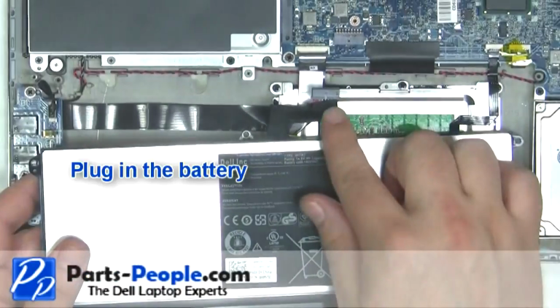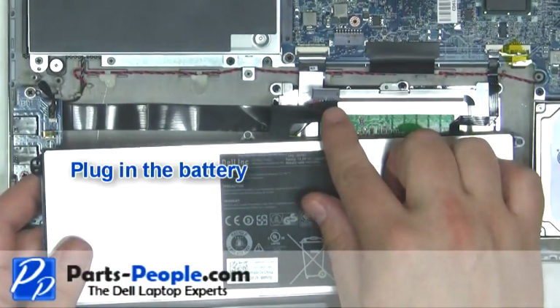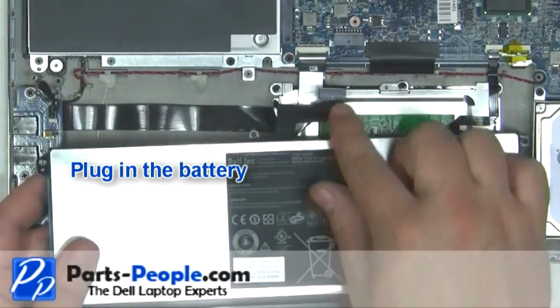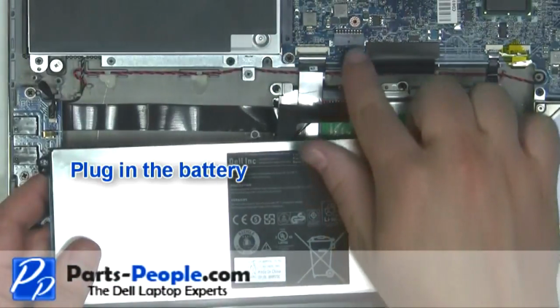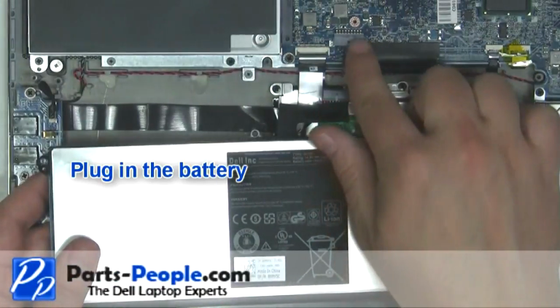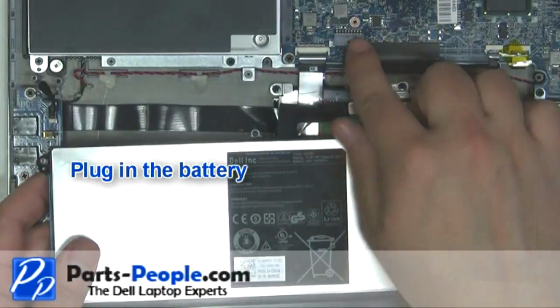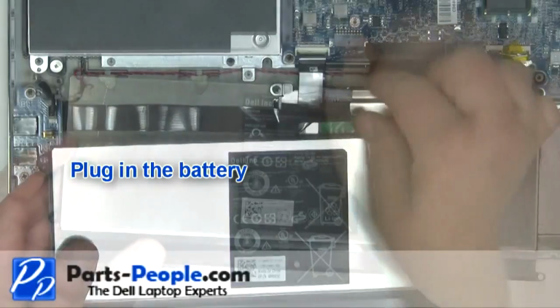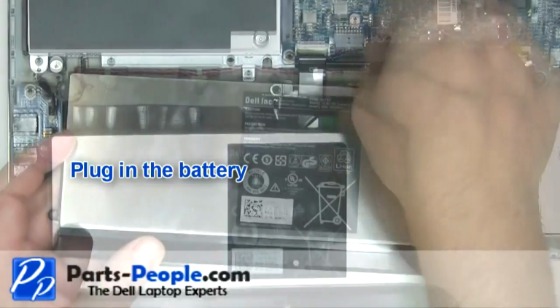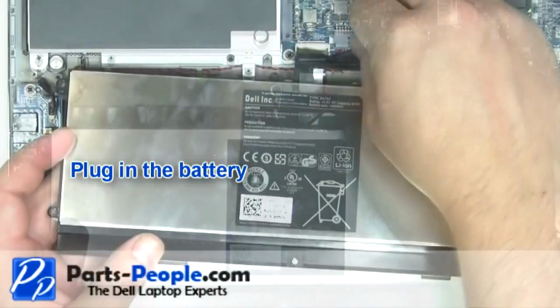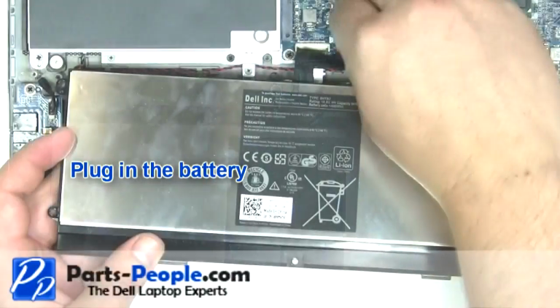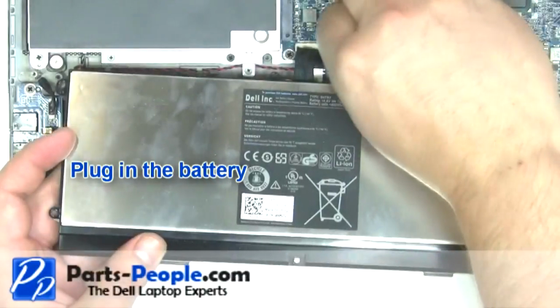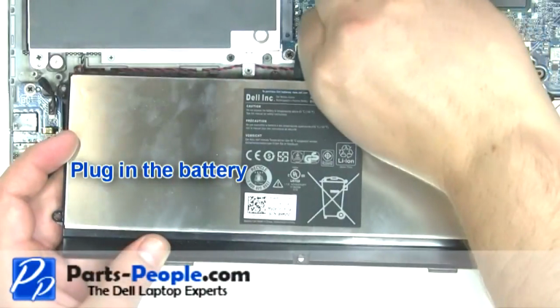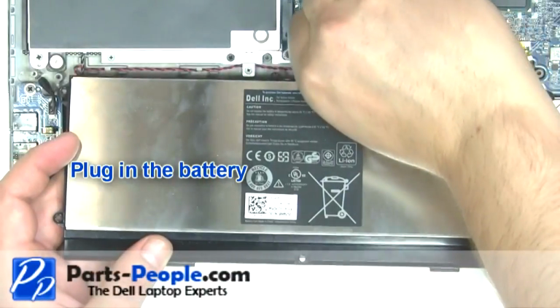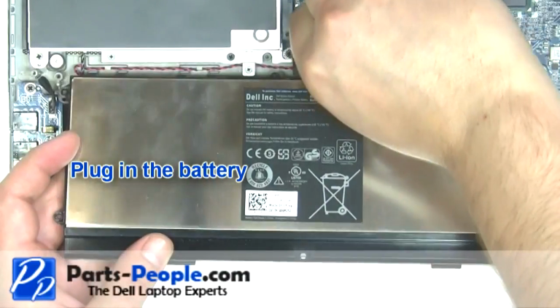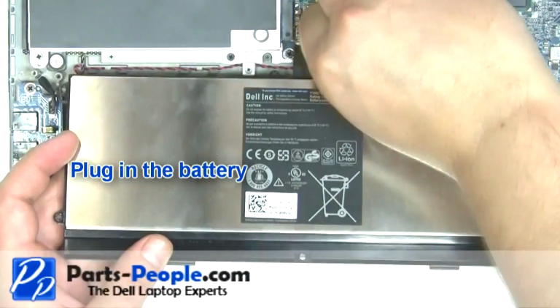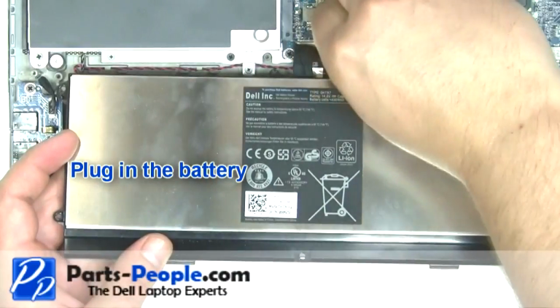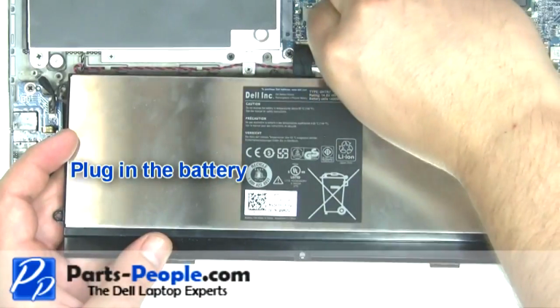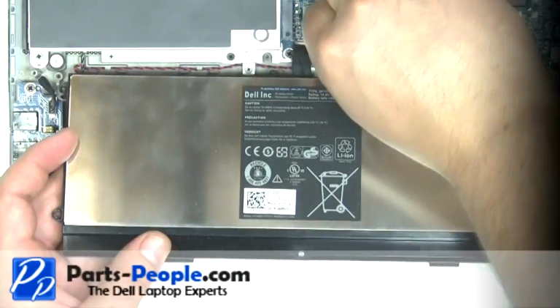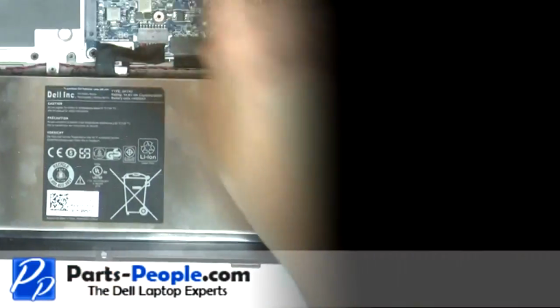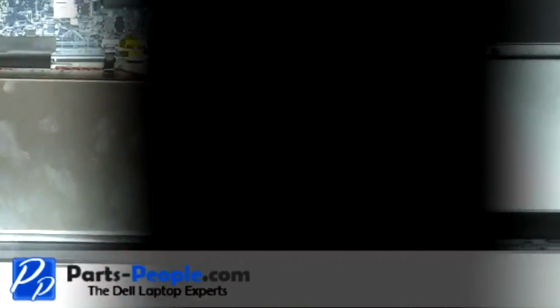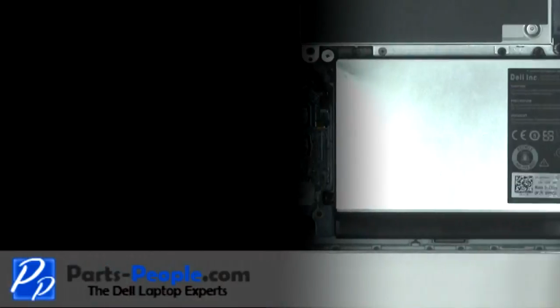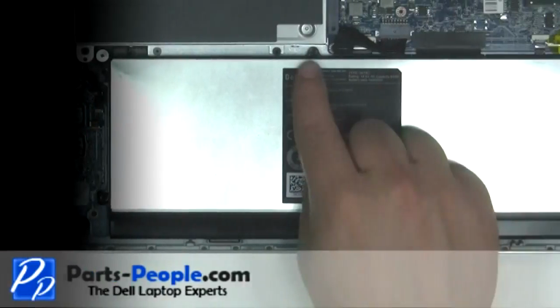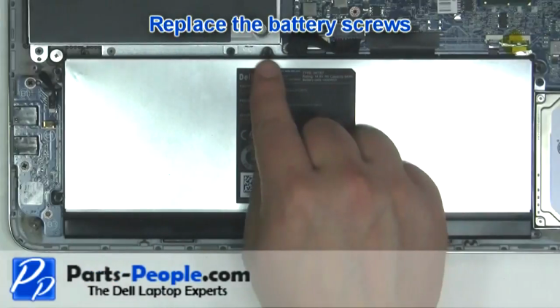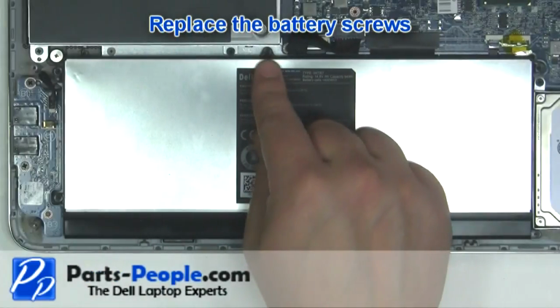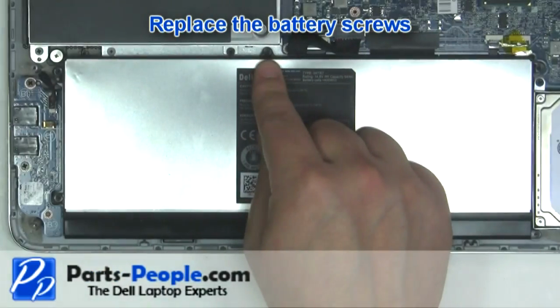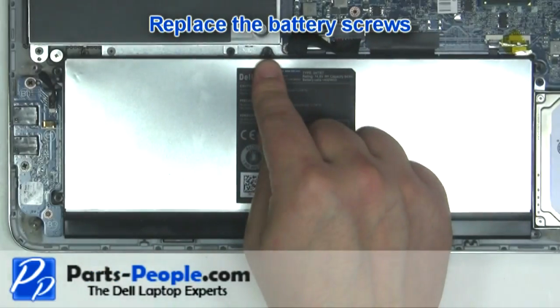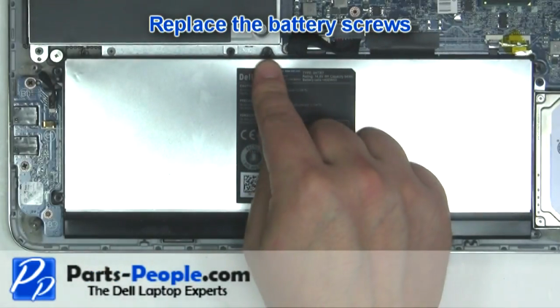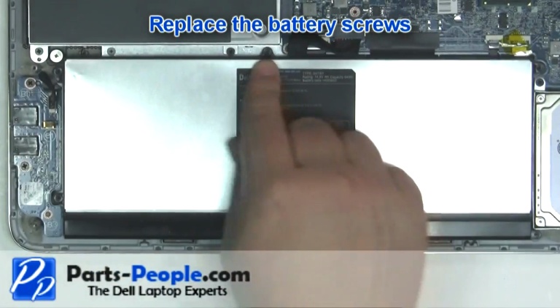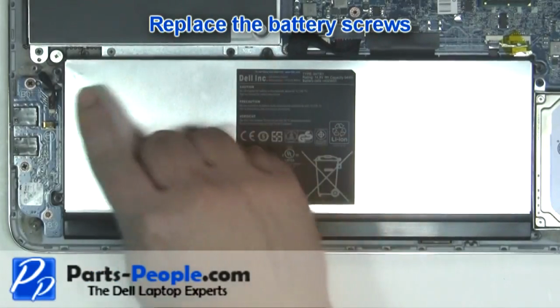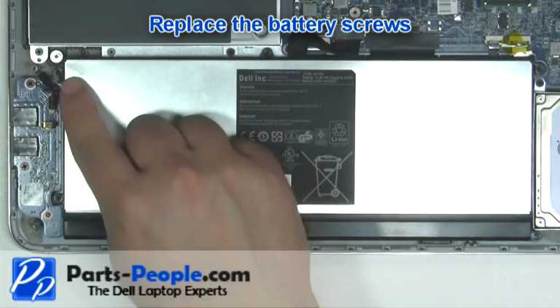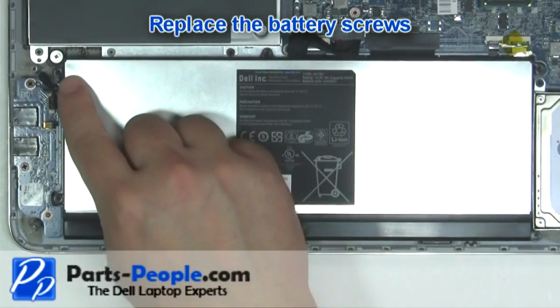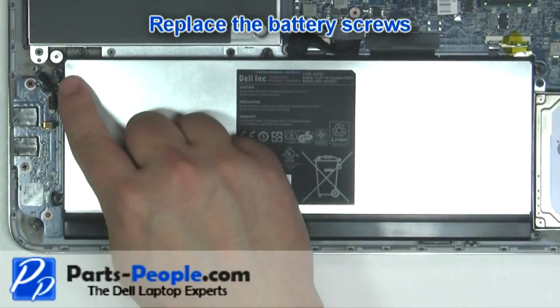Plug in the battery. Replace the battery screws.